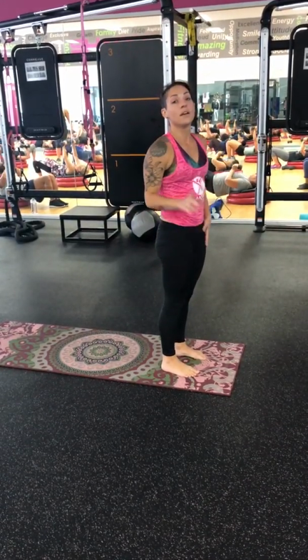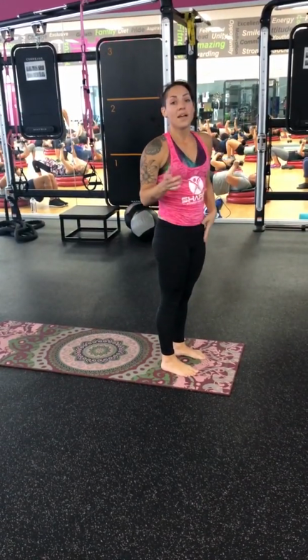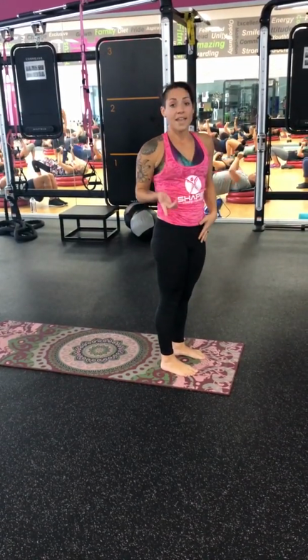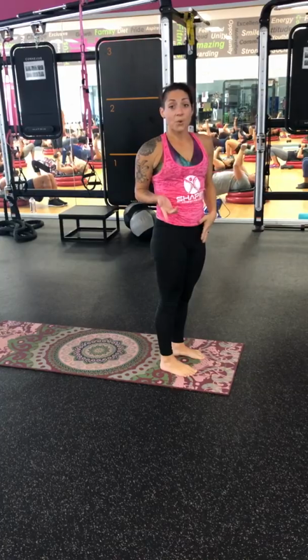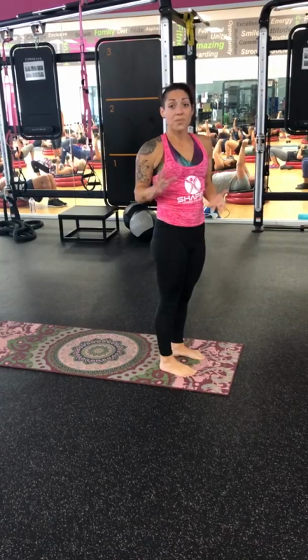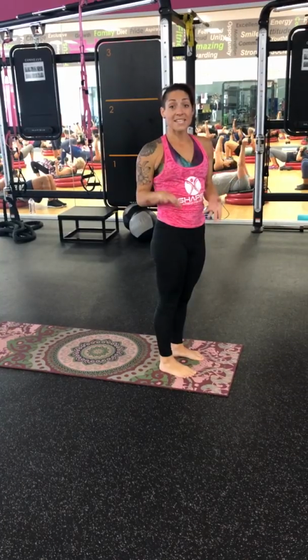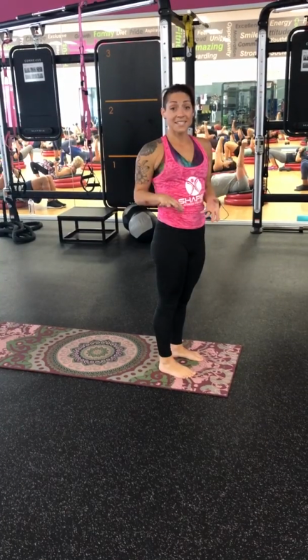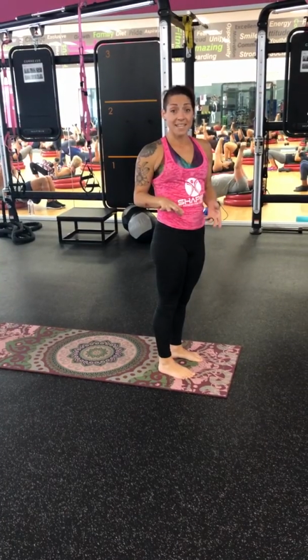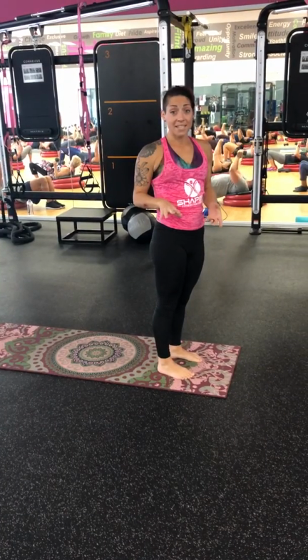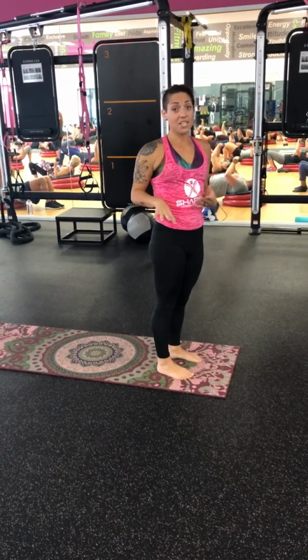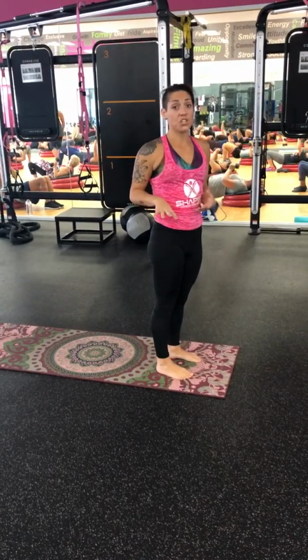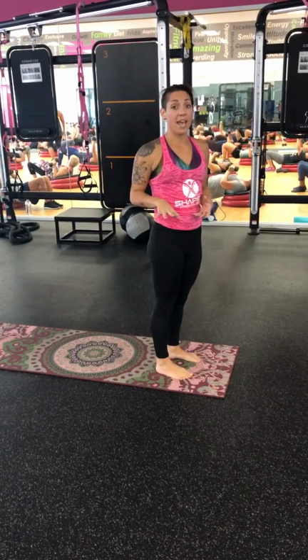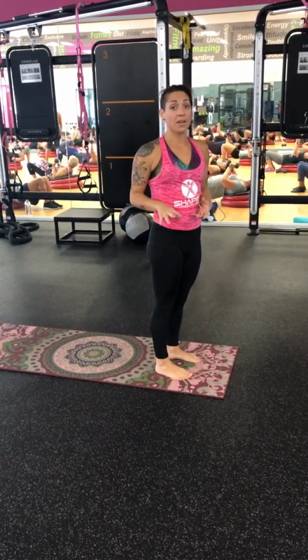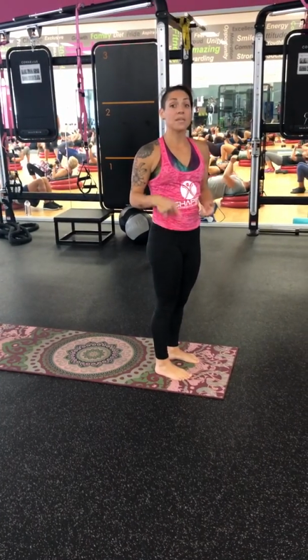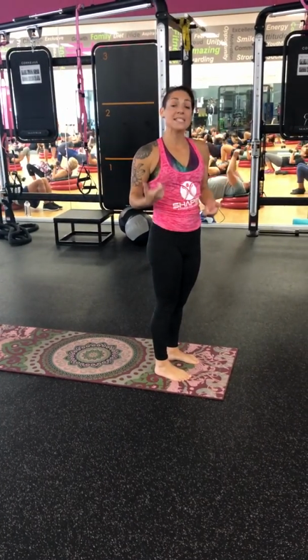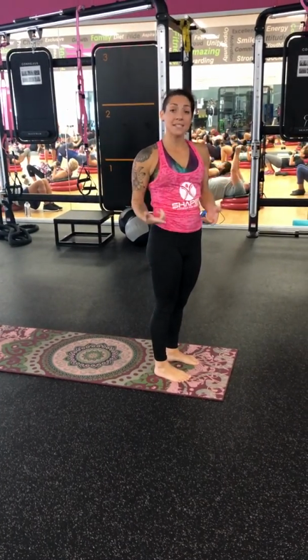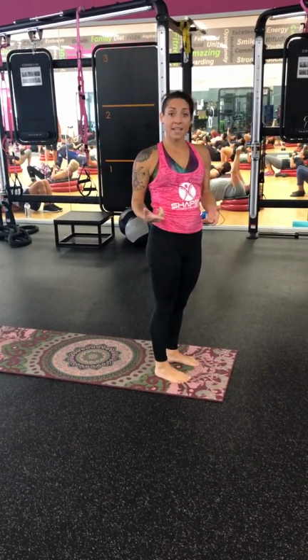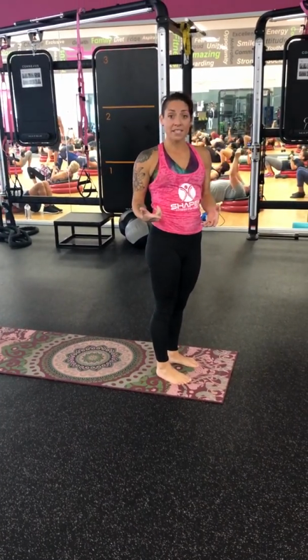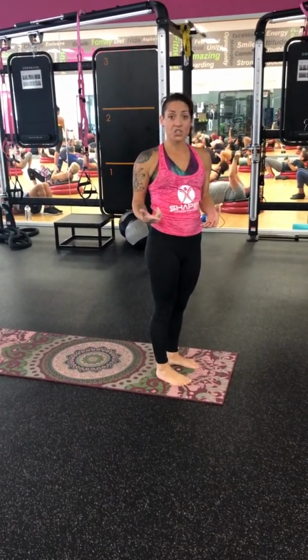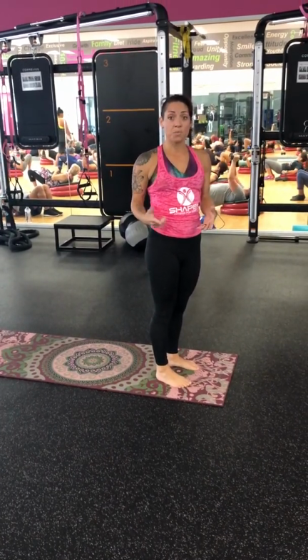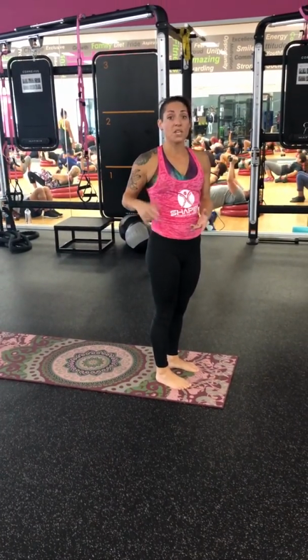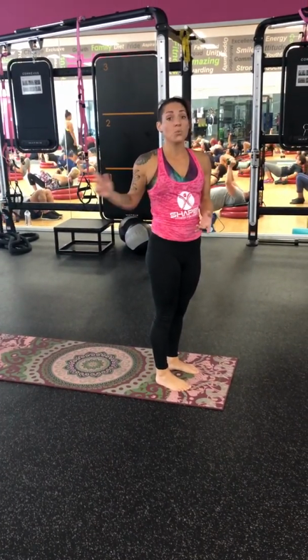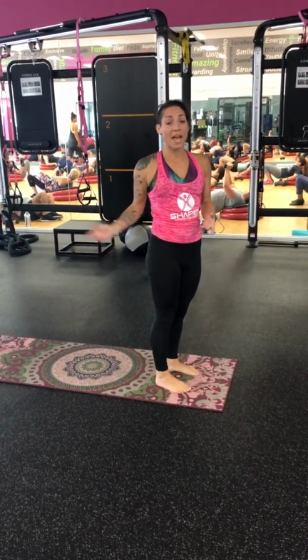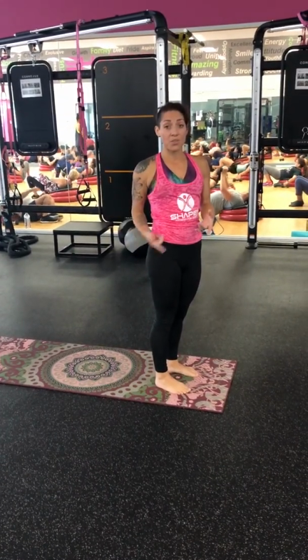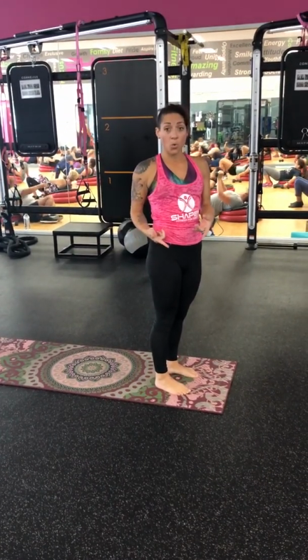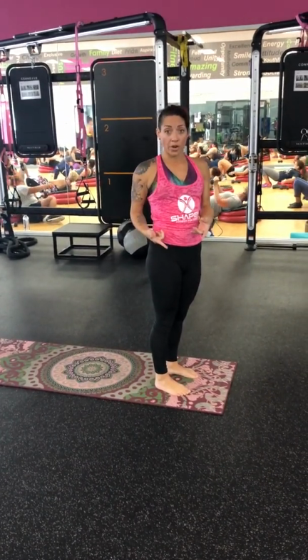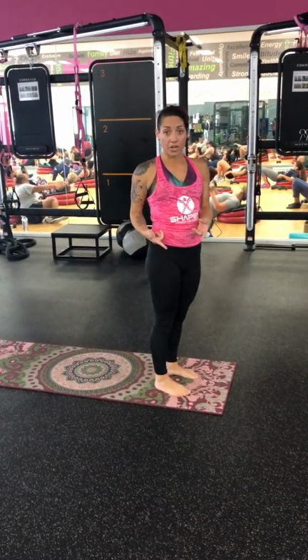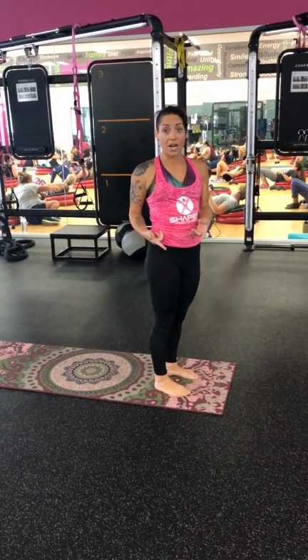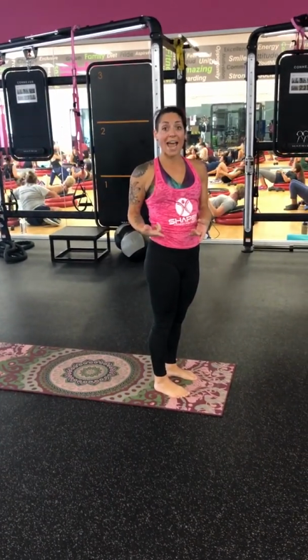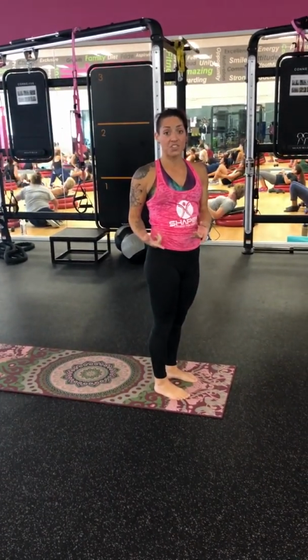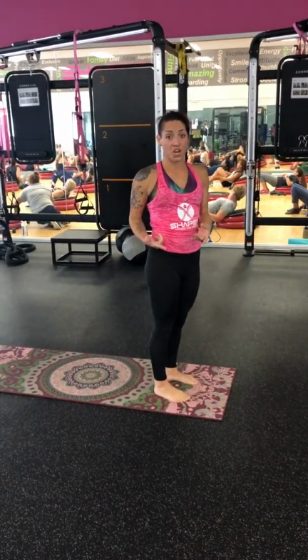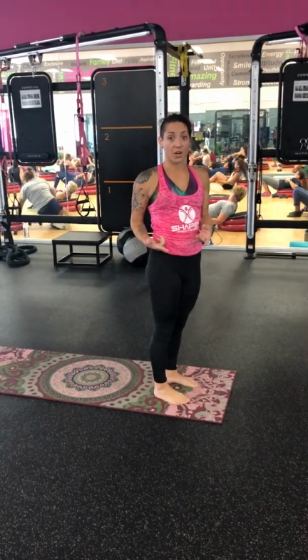Now that's Sun Salutation A. In Sun Salutation B, we add the warrior and the chair.